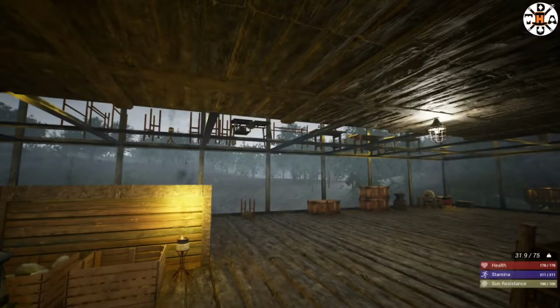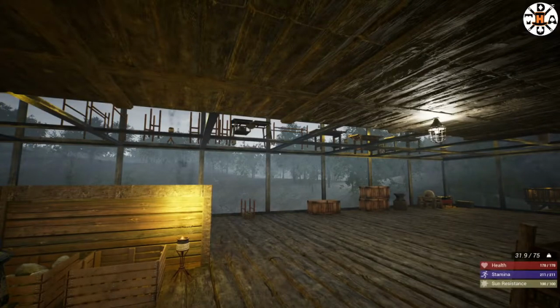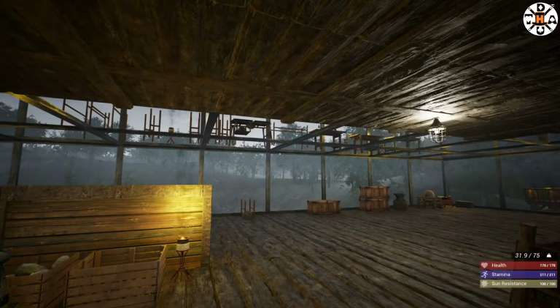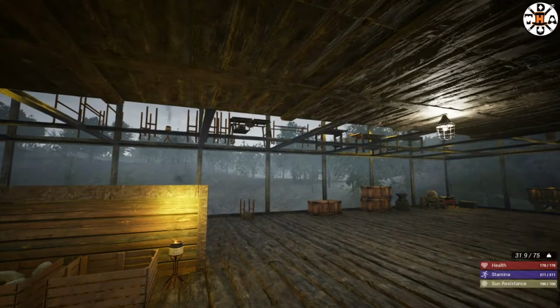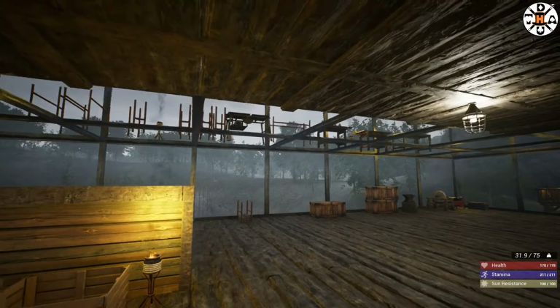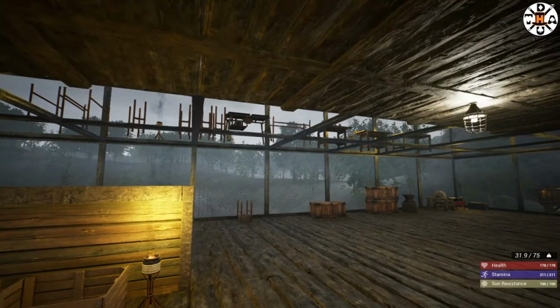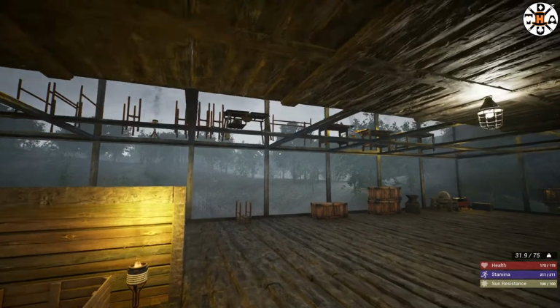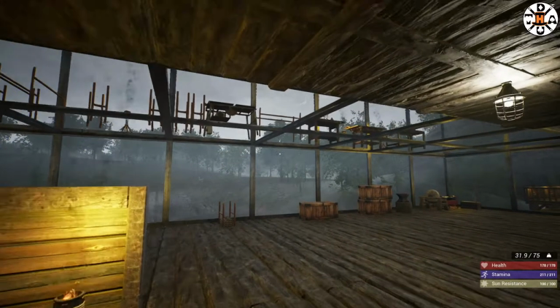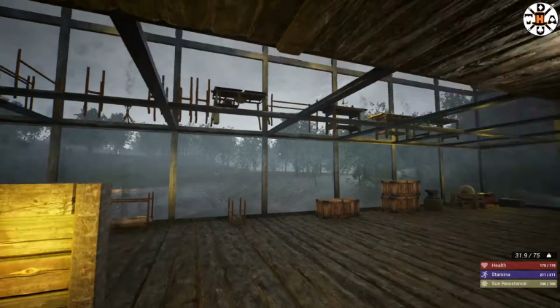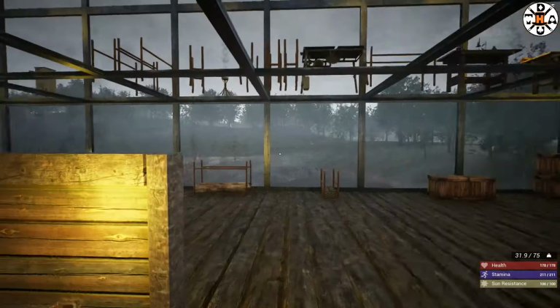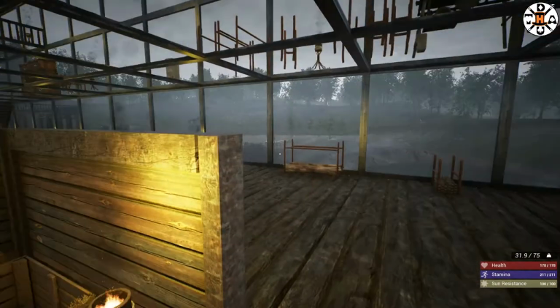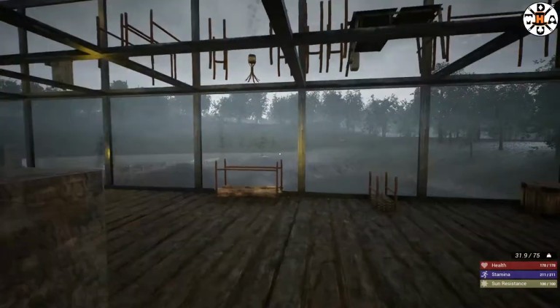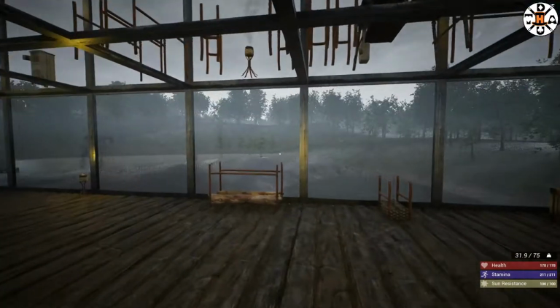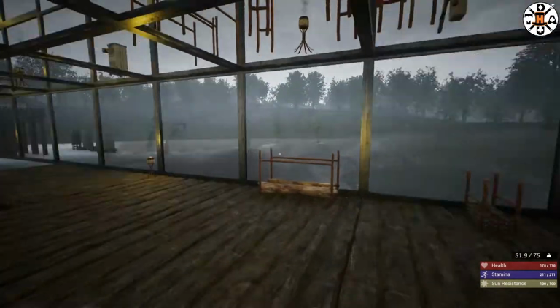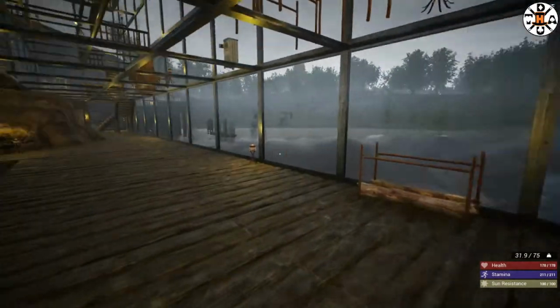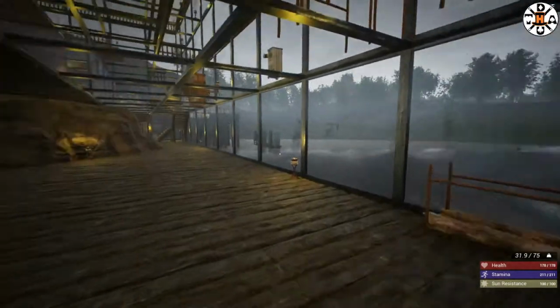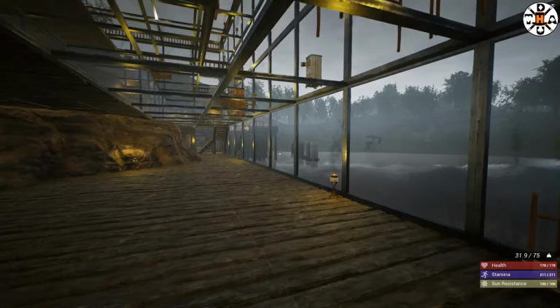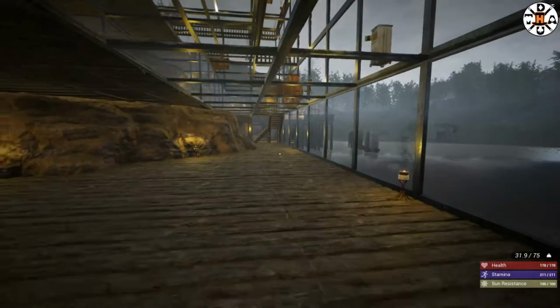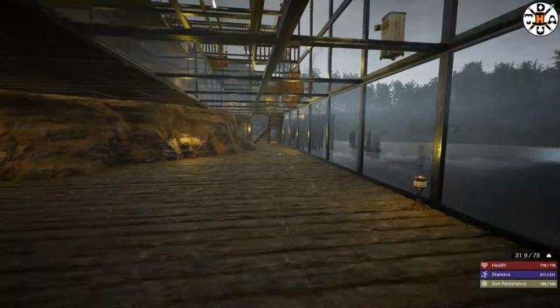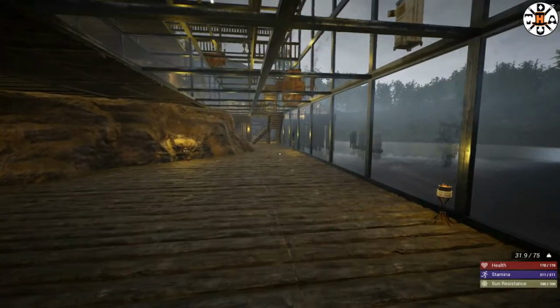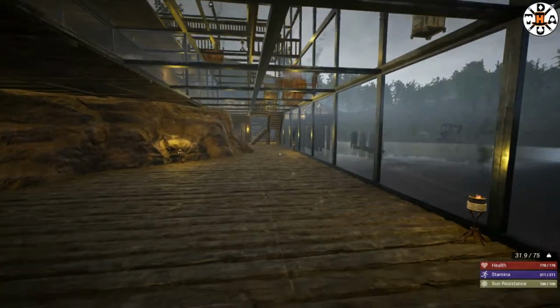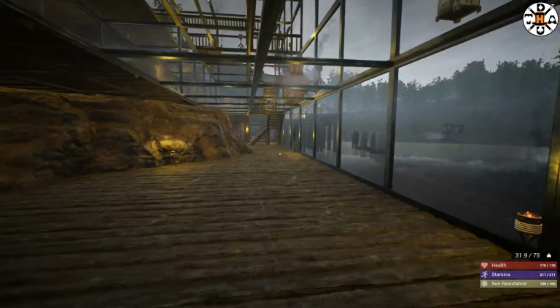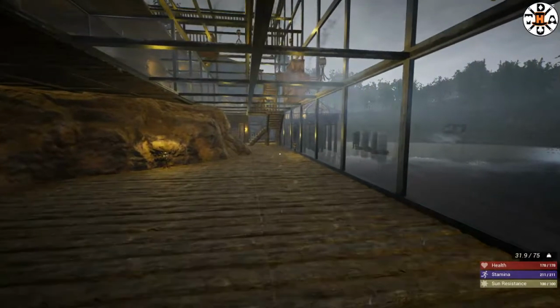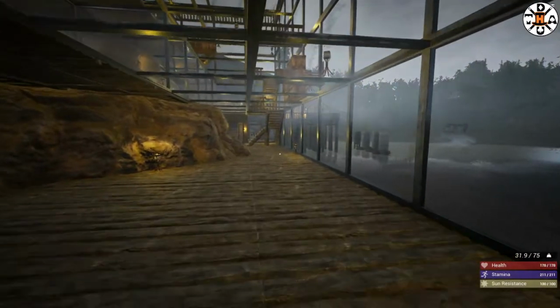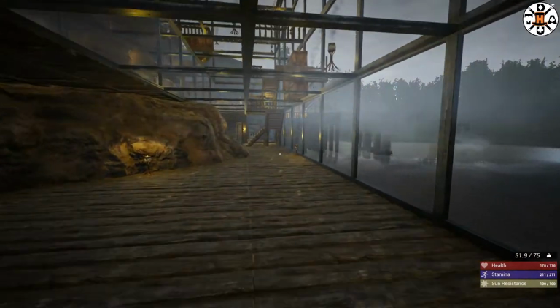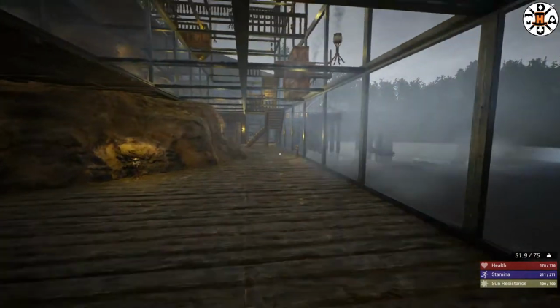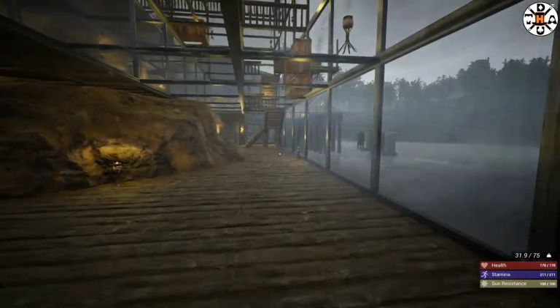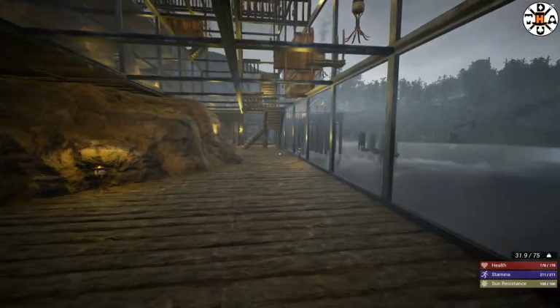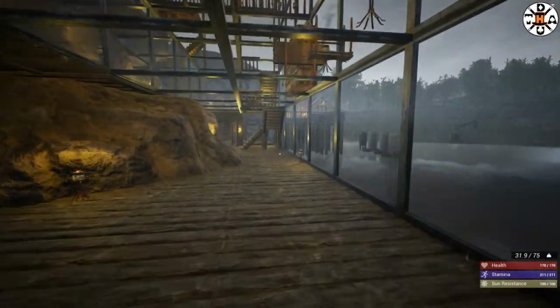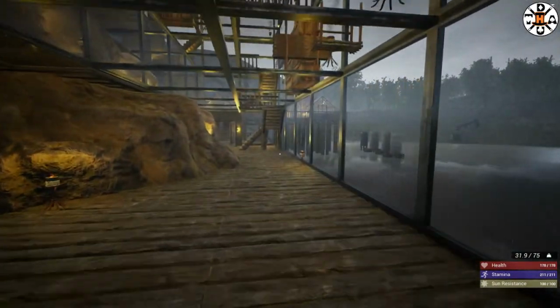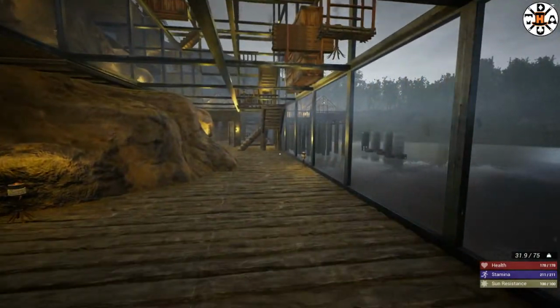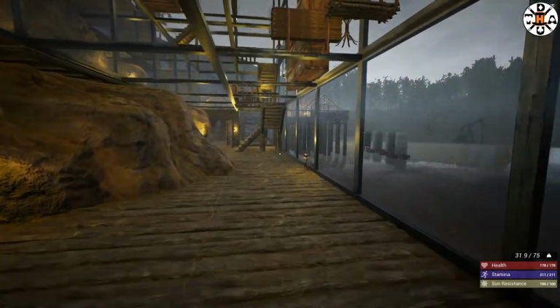Good evening ladies and gentlemen, welcome back. I am of course at Go the Dunkin' in New Orleans. We are back in the infected, right where we left off.